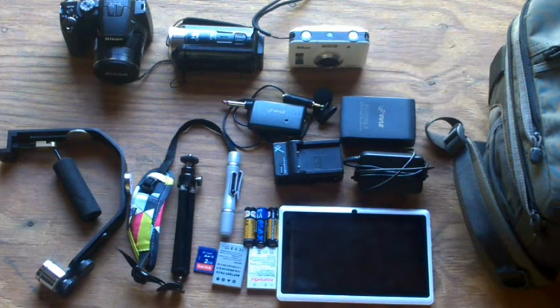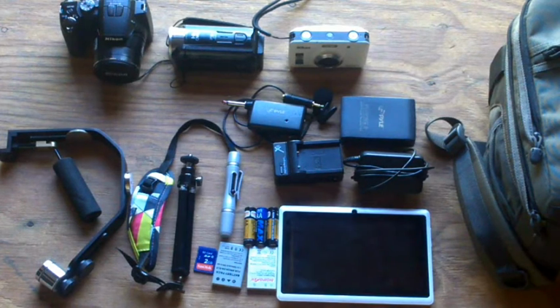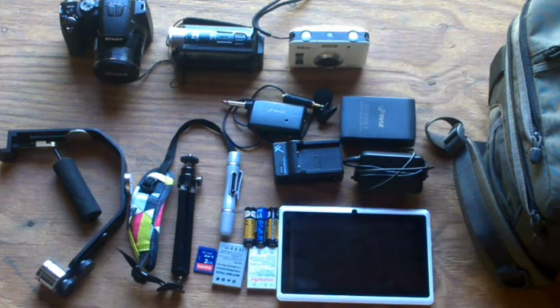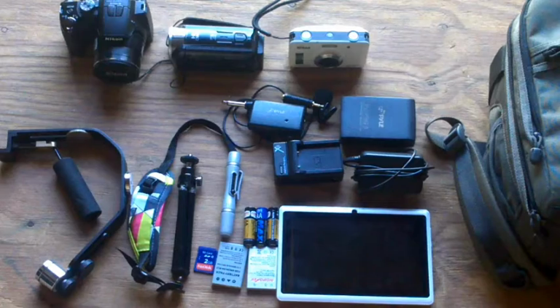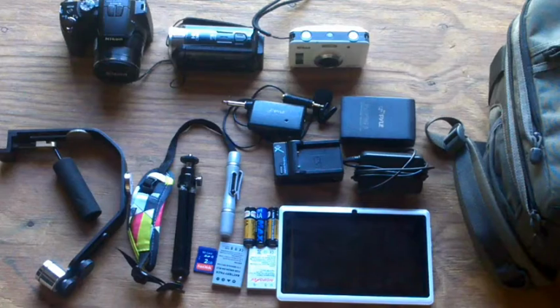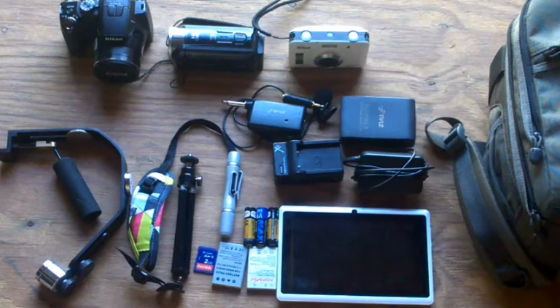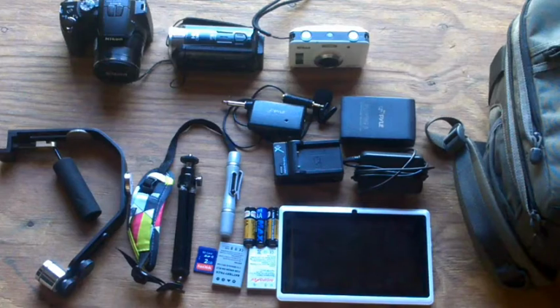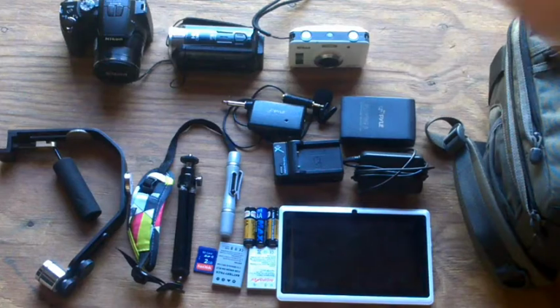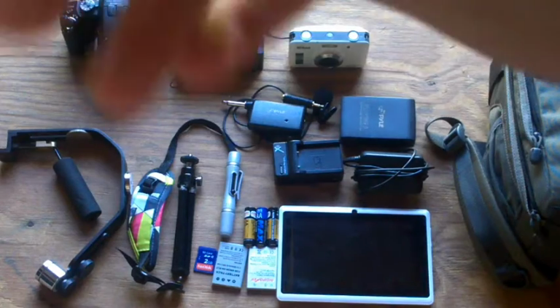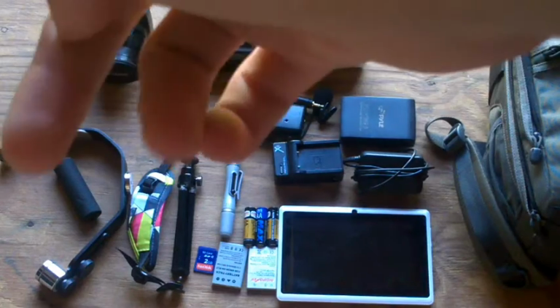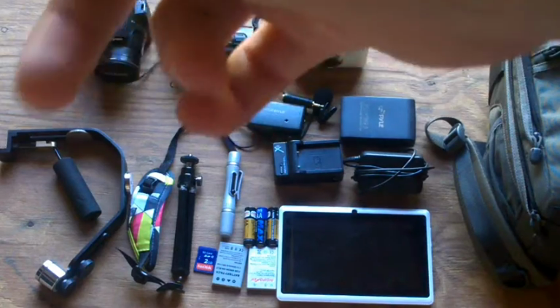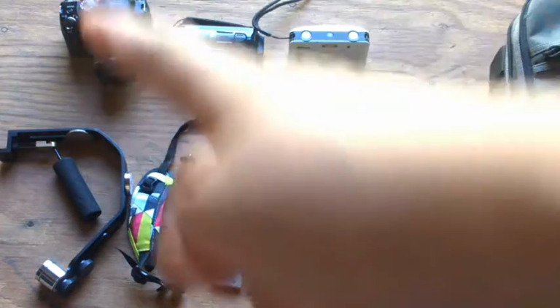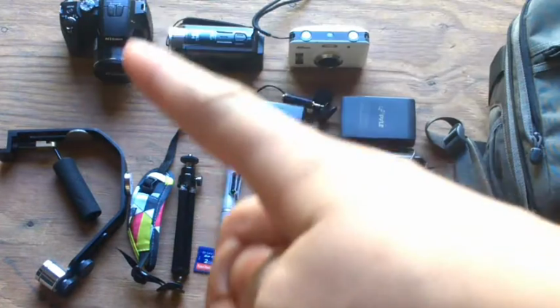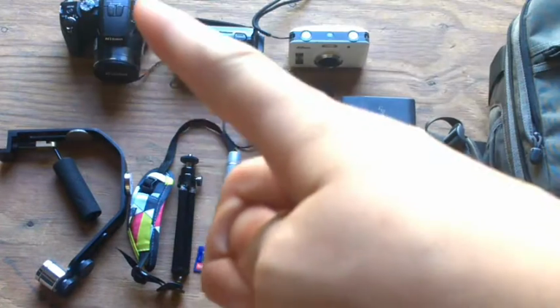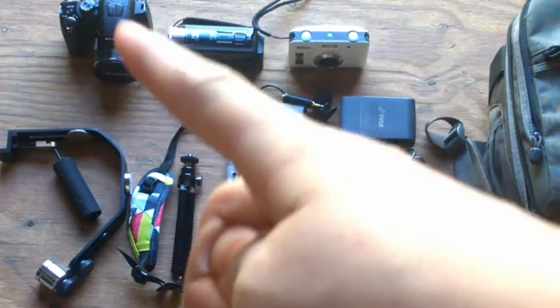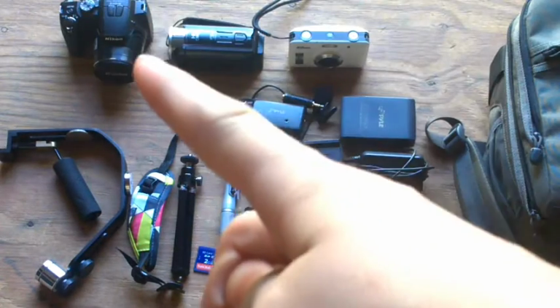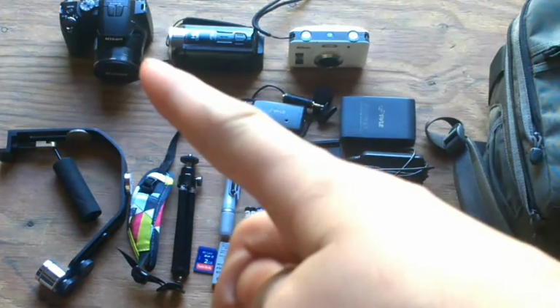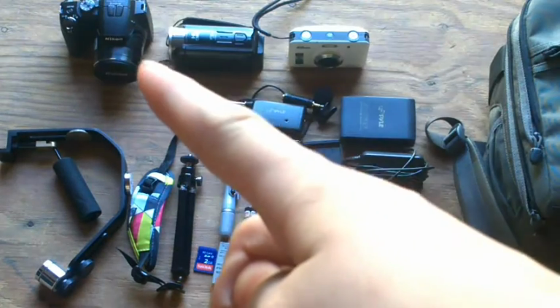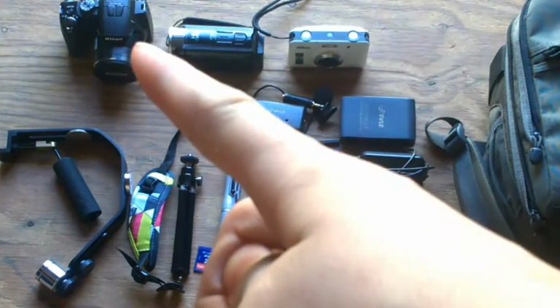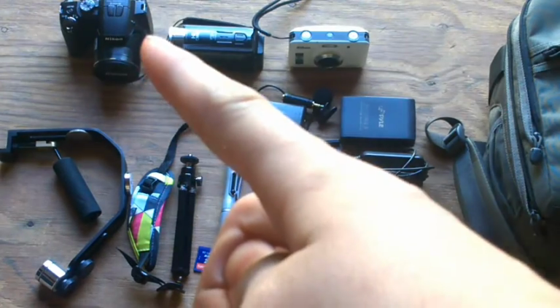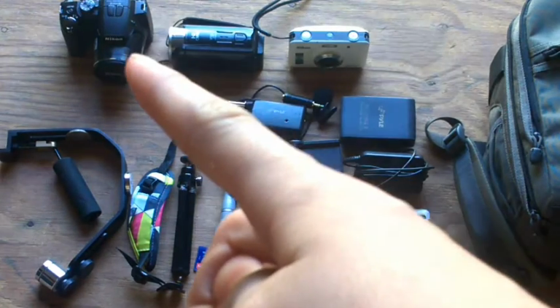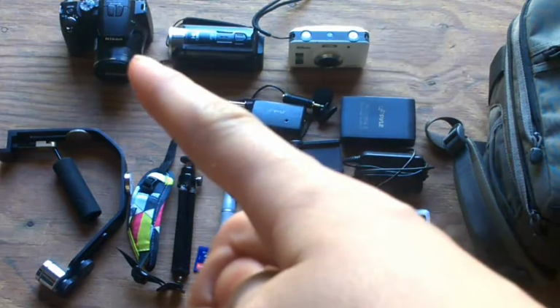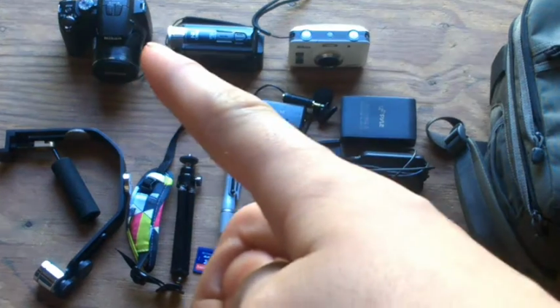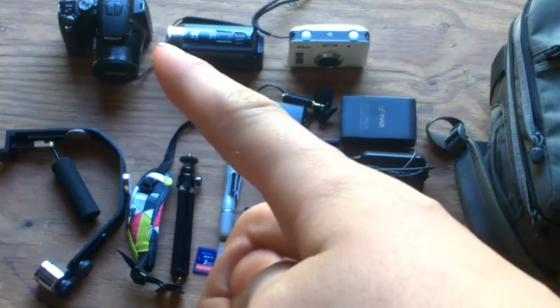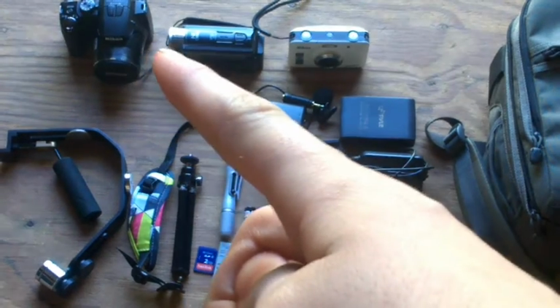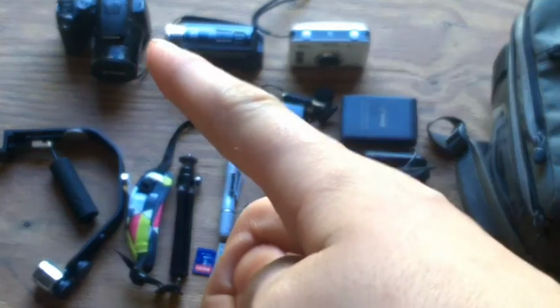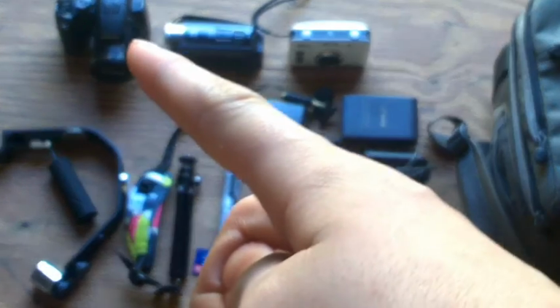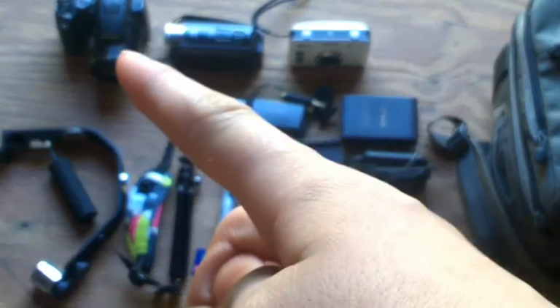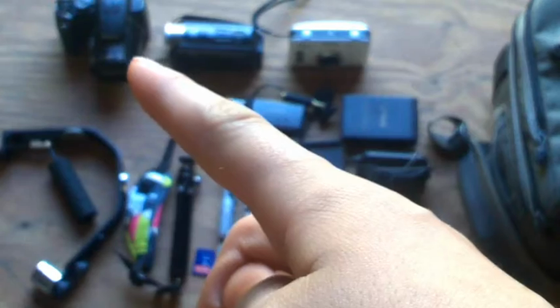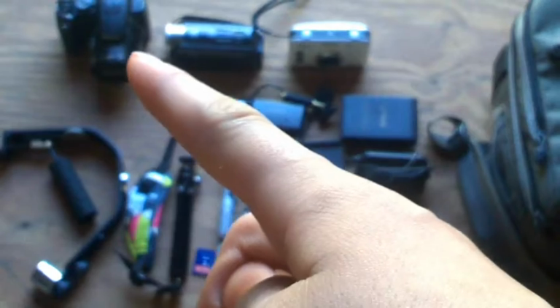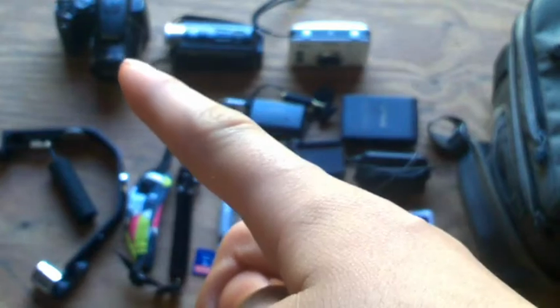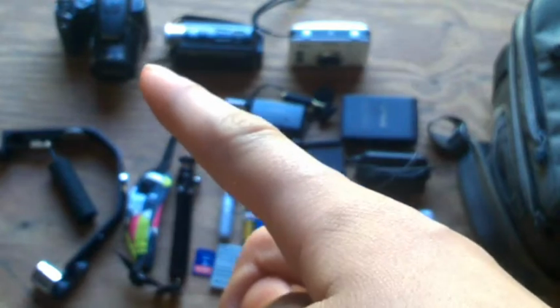Okay, here's all my gear. Starting over here, I got my Nikon P100.